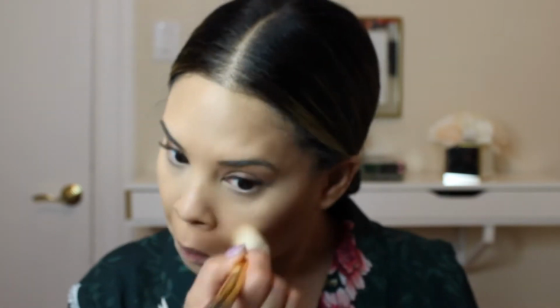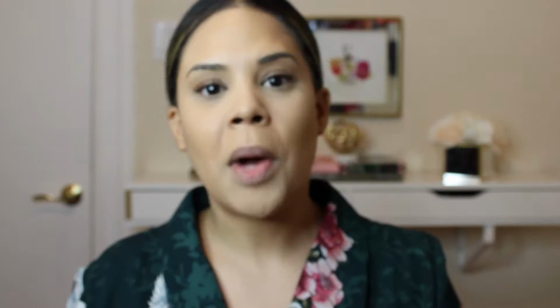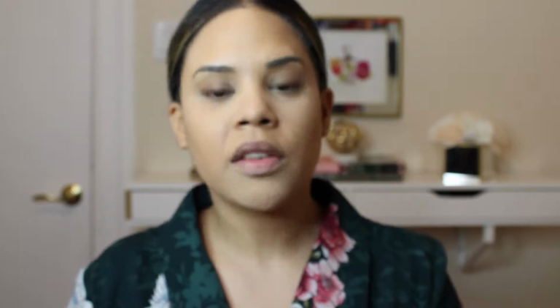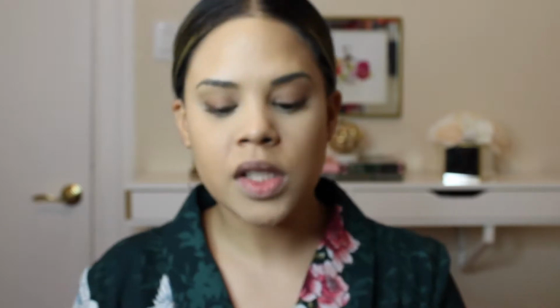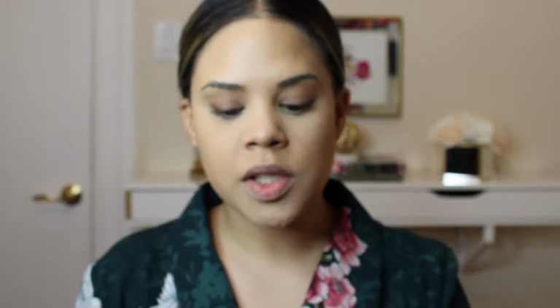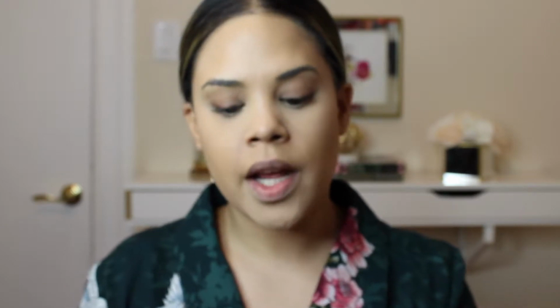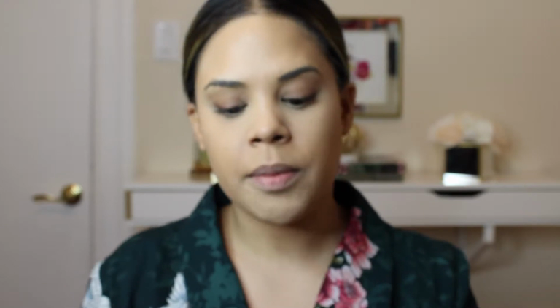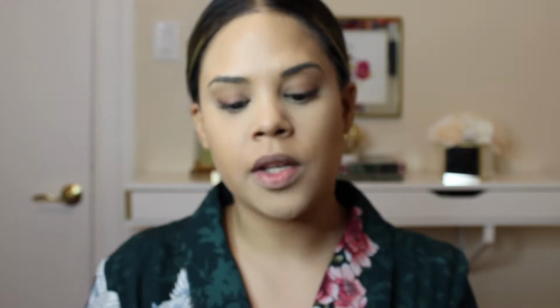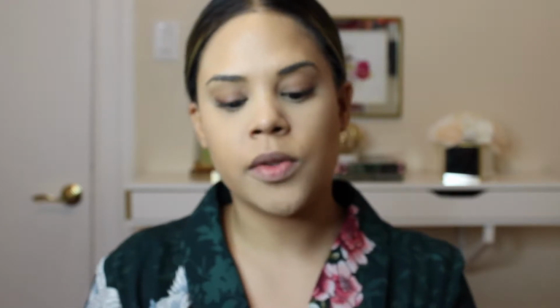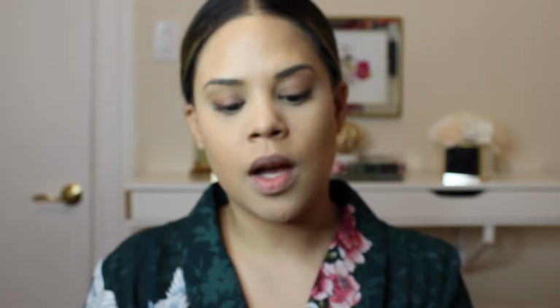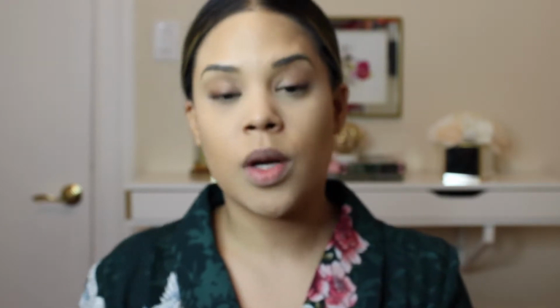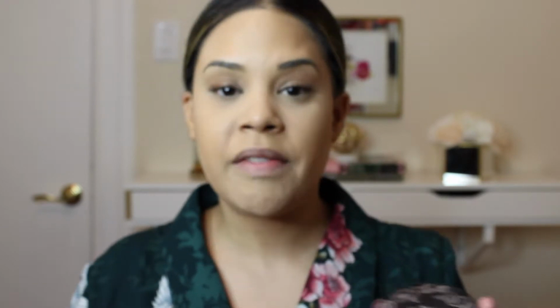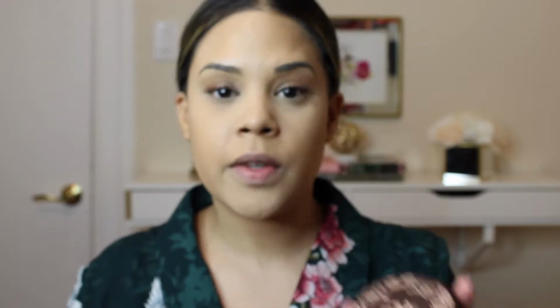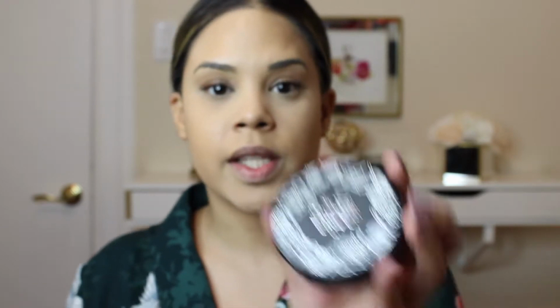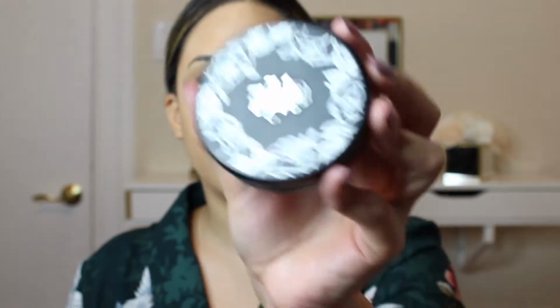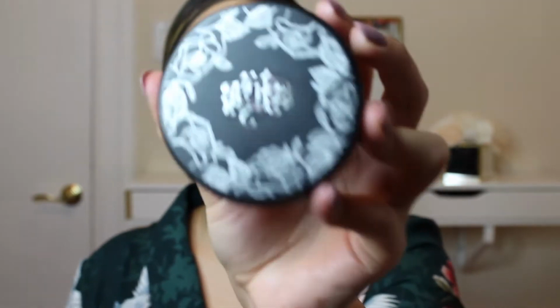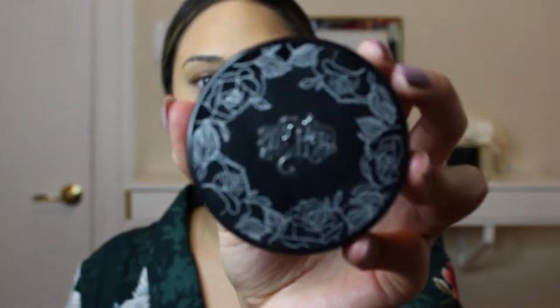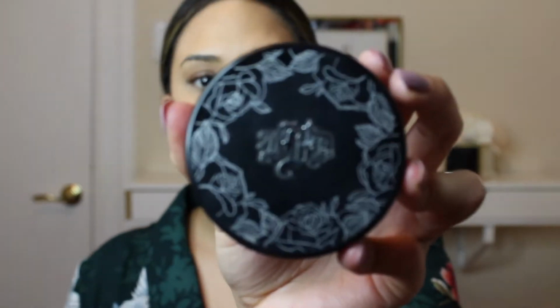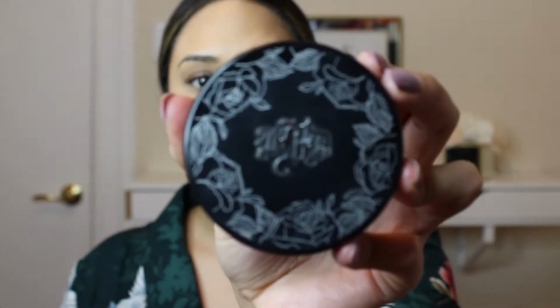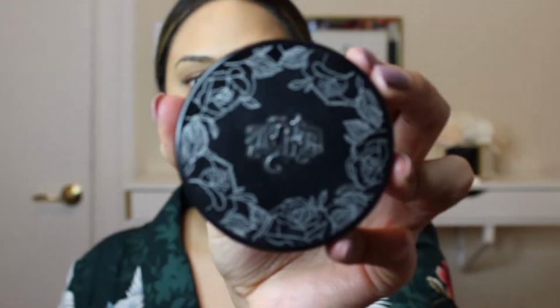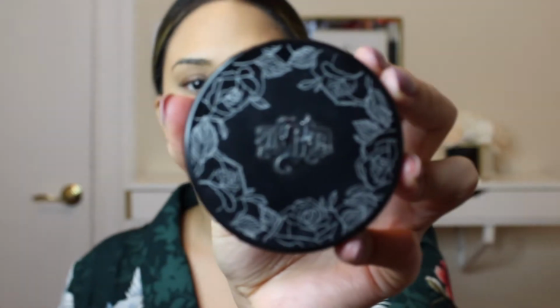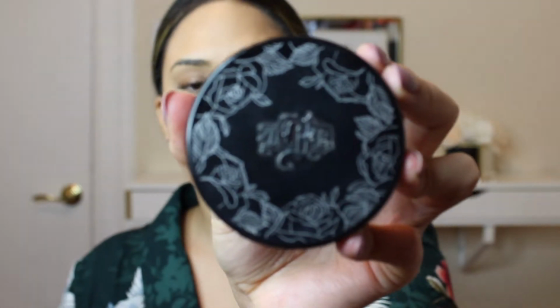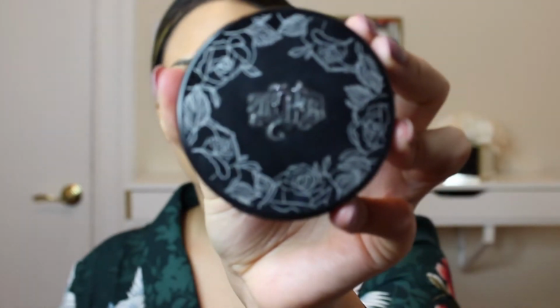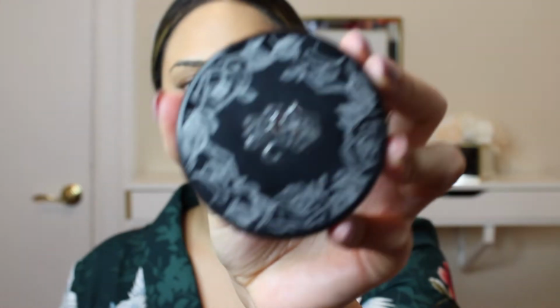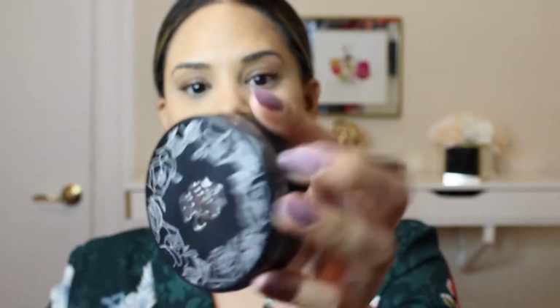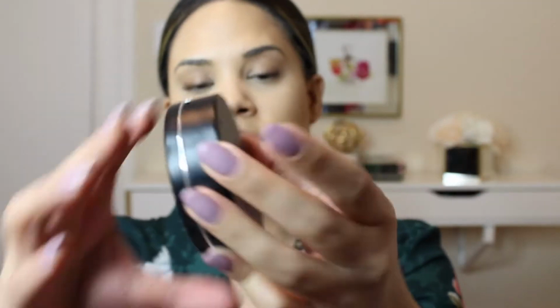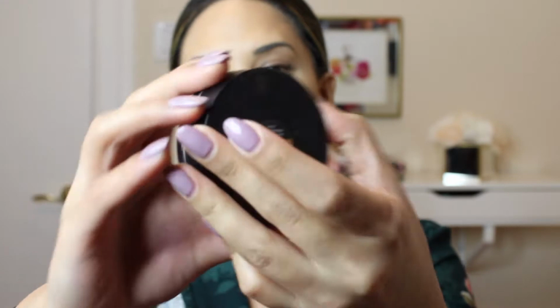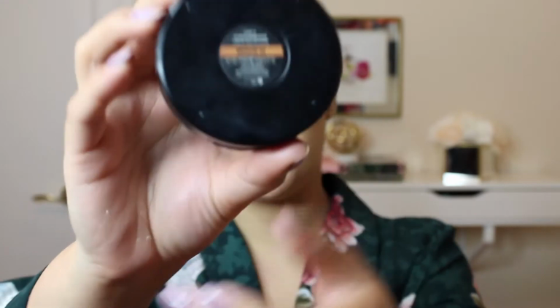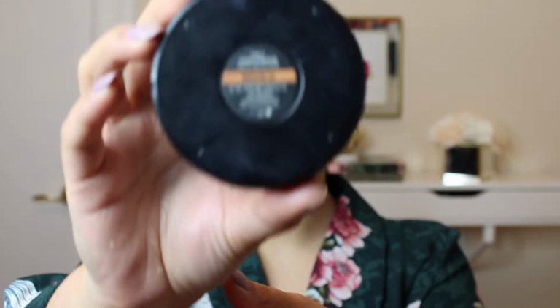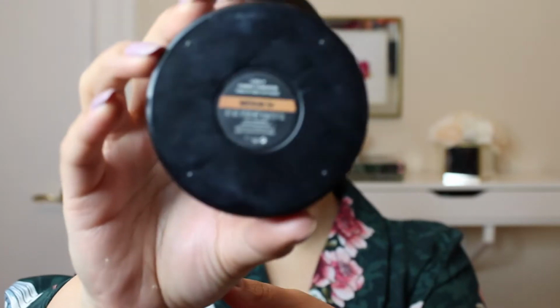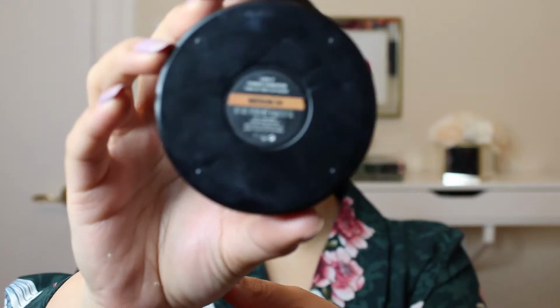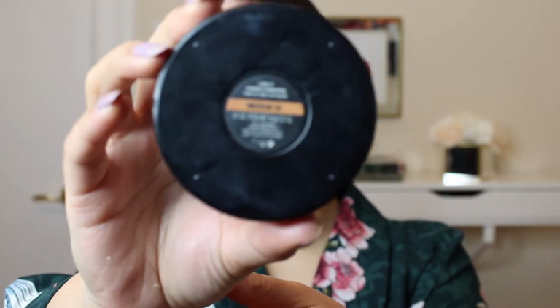For powder foundation today, I'm going to use one of my favorites — the Kat Von D Lock It Powder Foundation in the shade Medium 54.